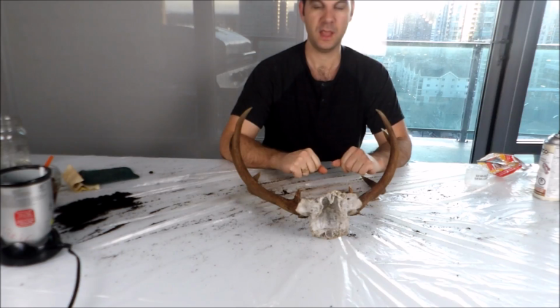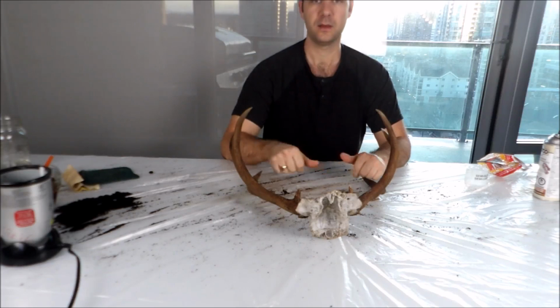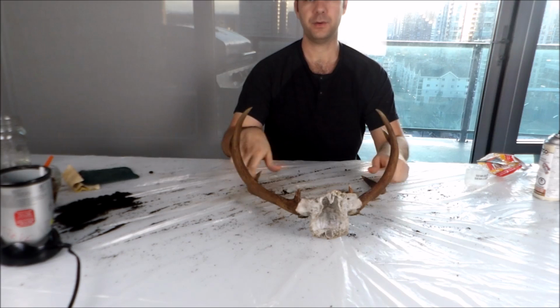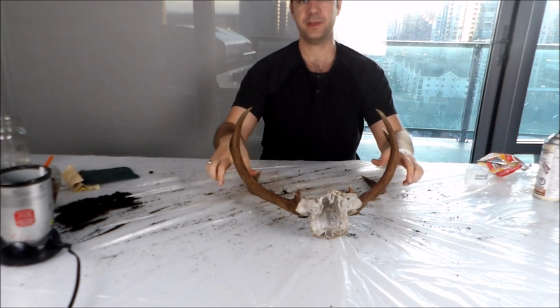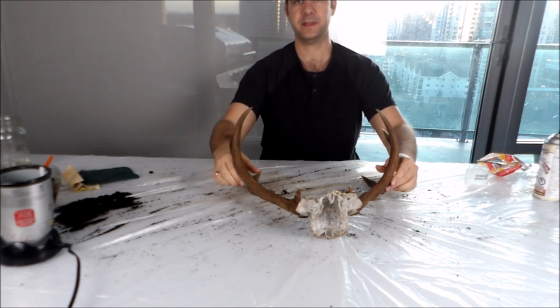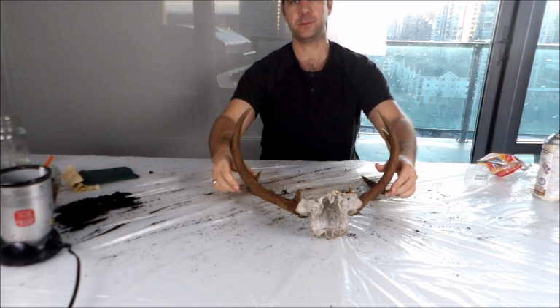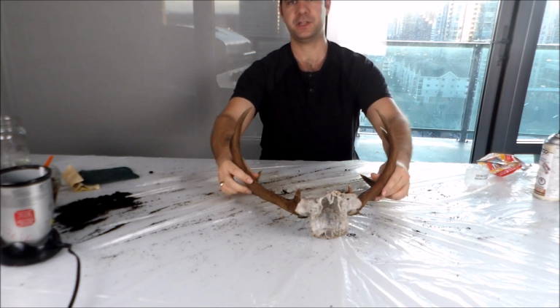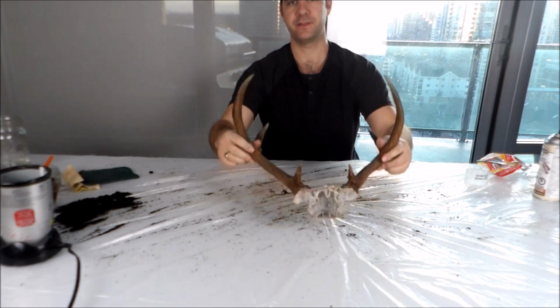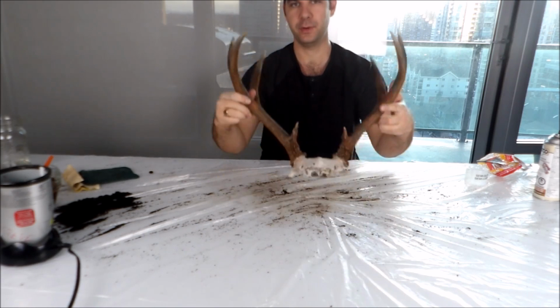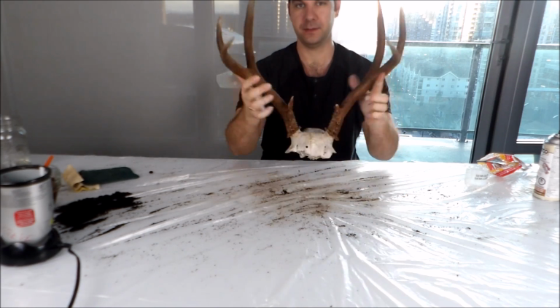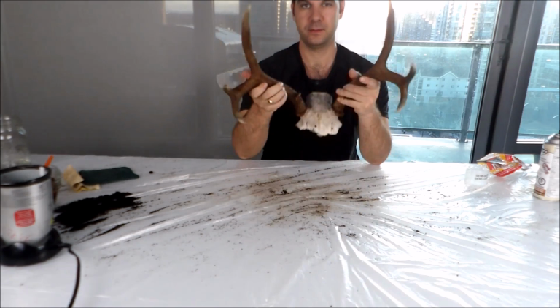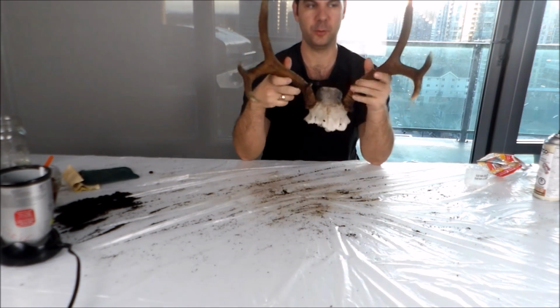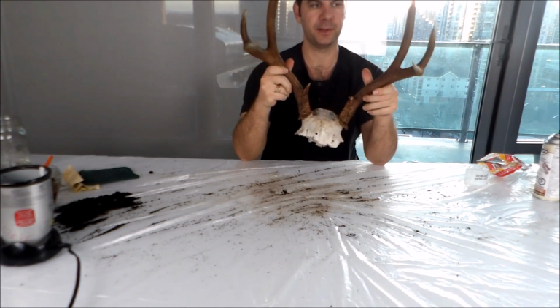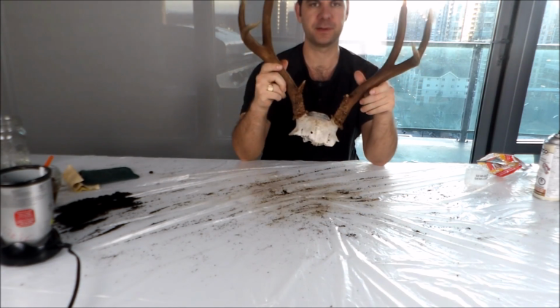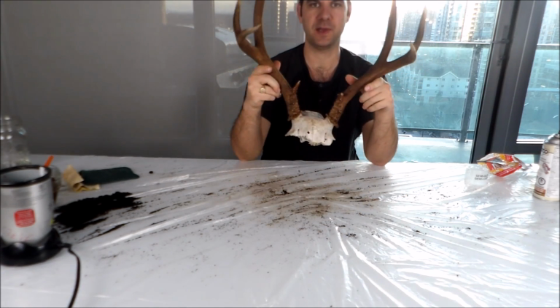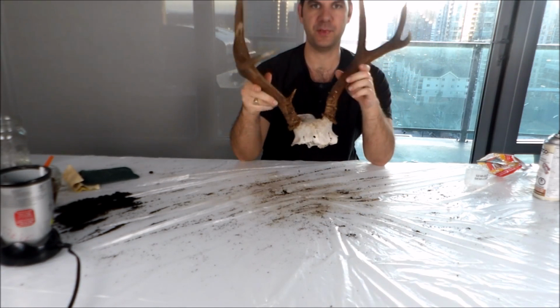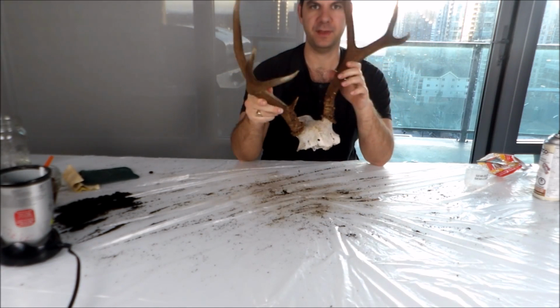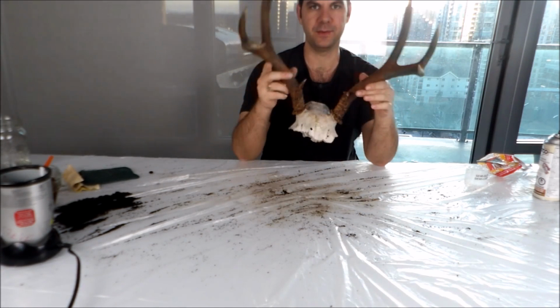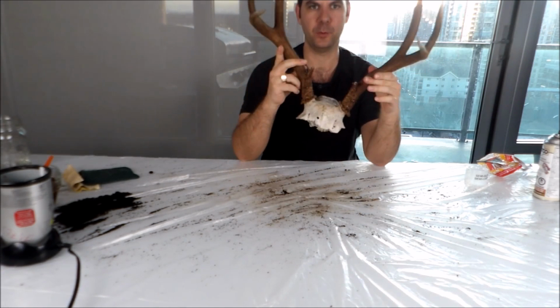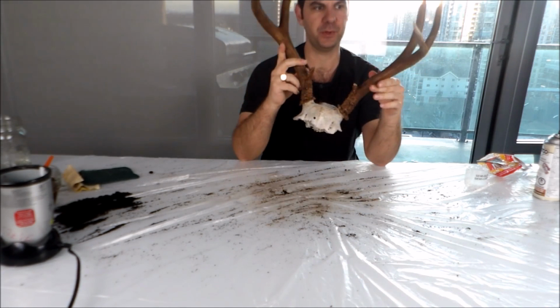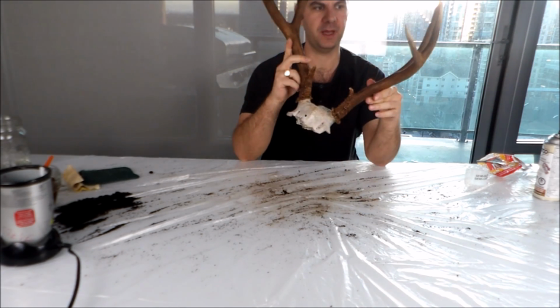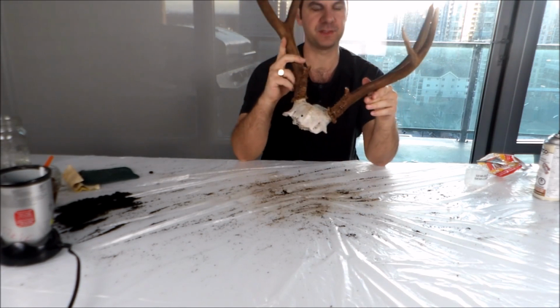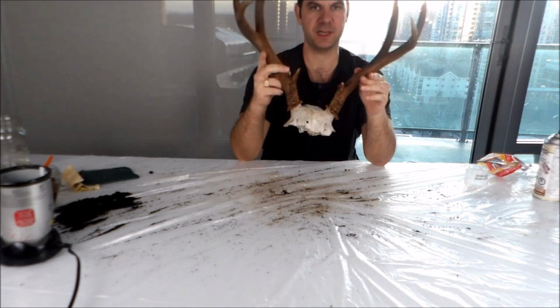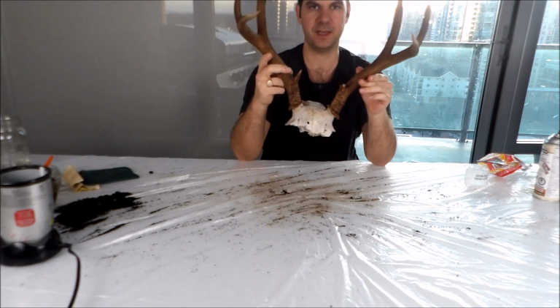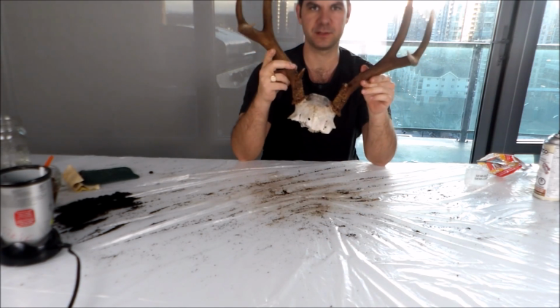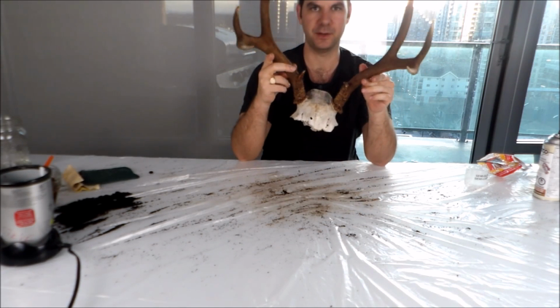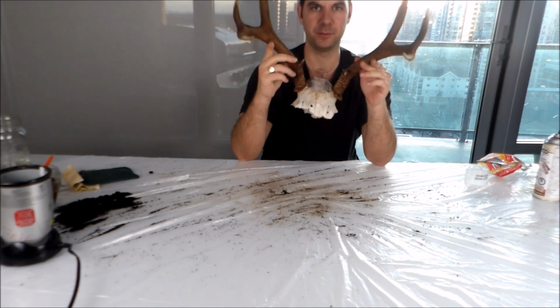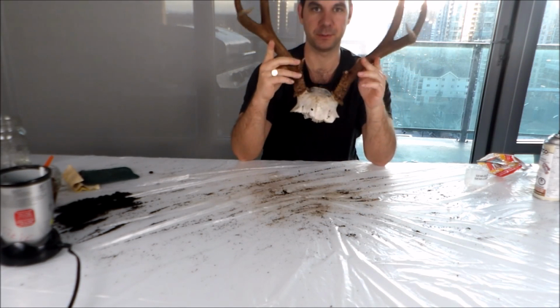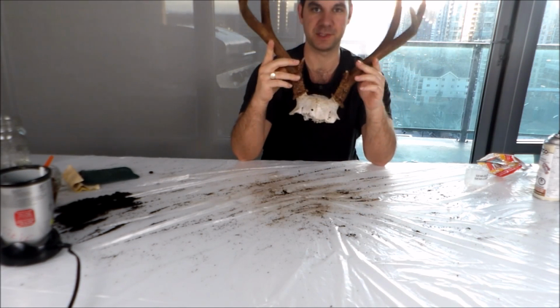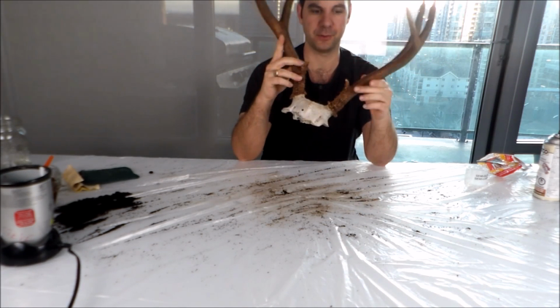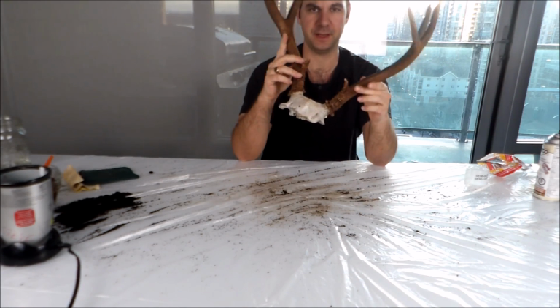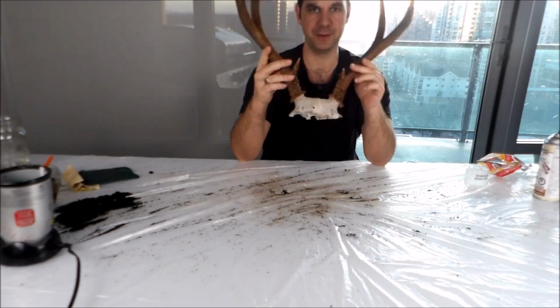Thanks for watching everyone. Hope you learned something and hope you have a set of antlers at home to restore like new. Have a good one.